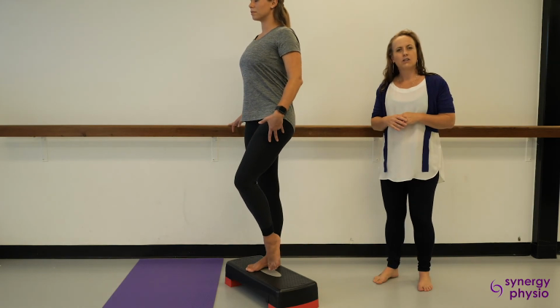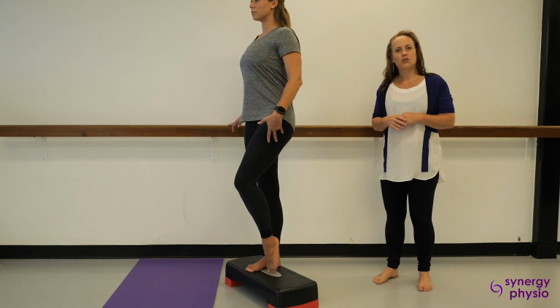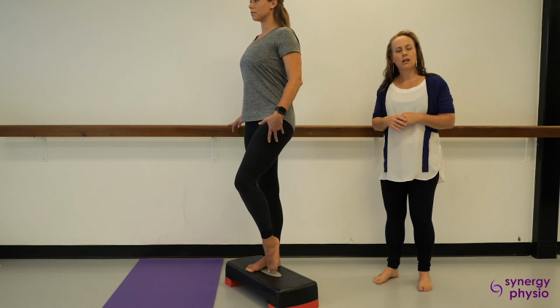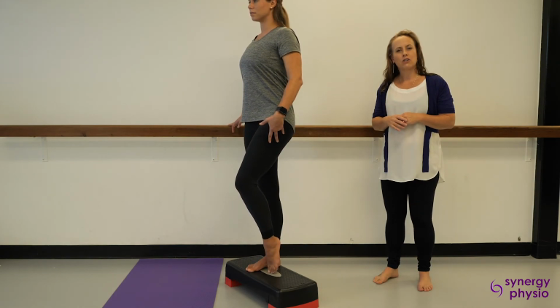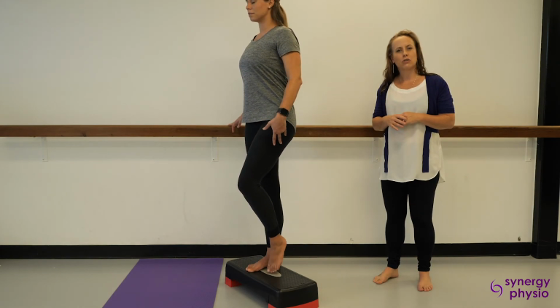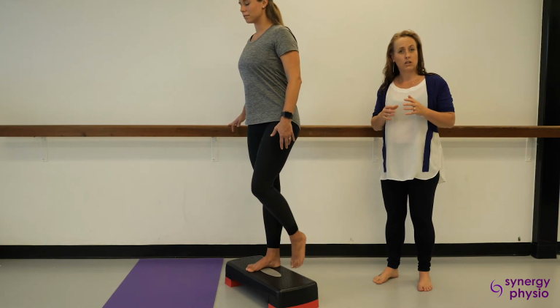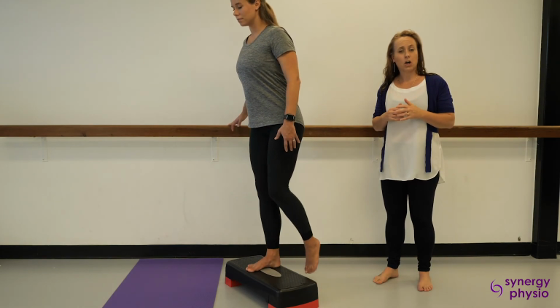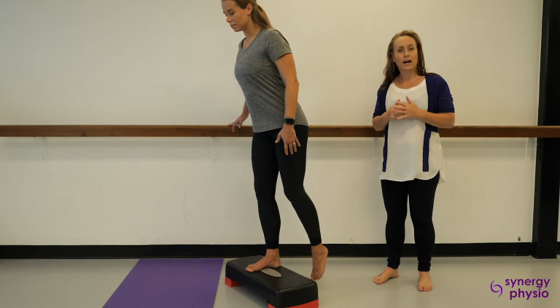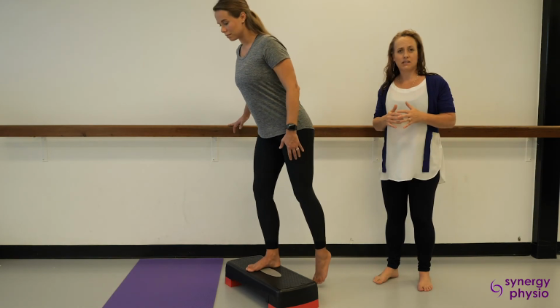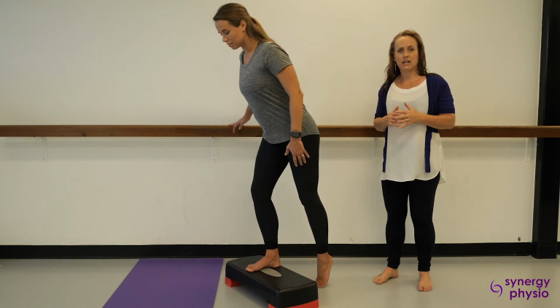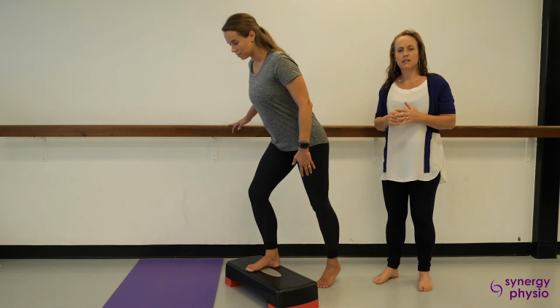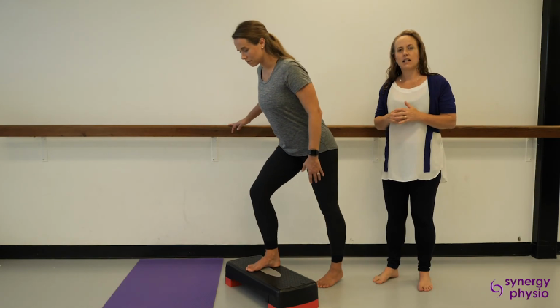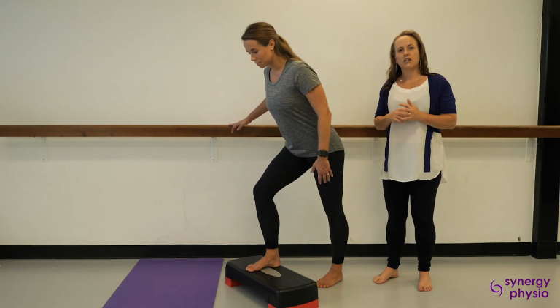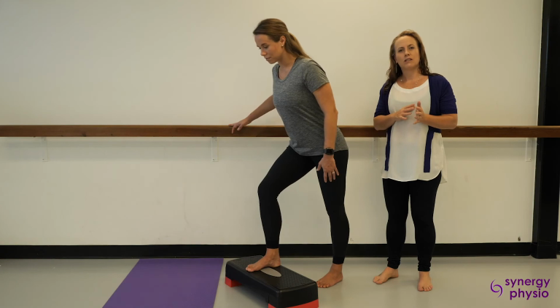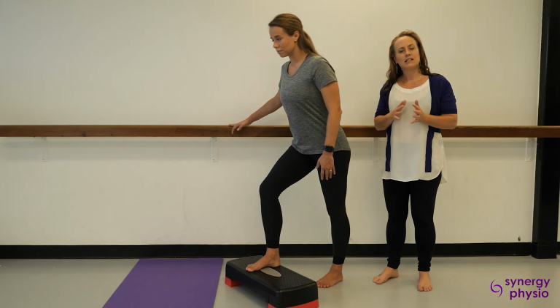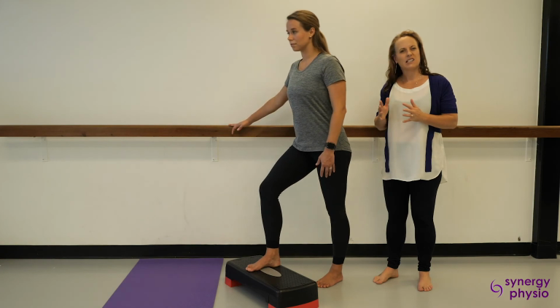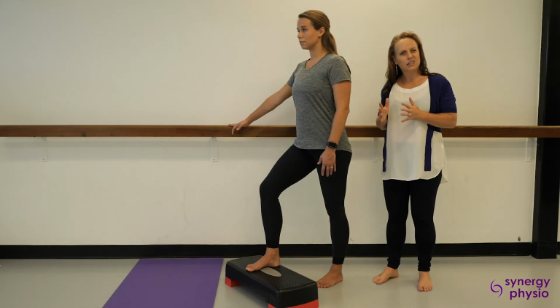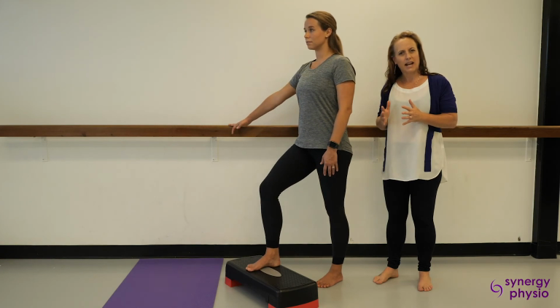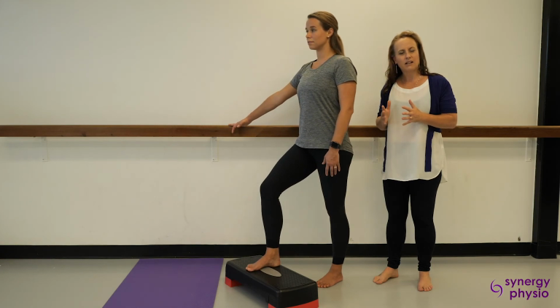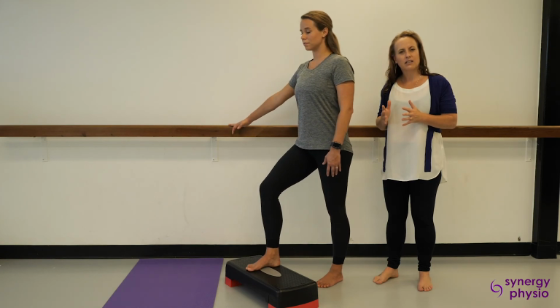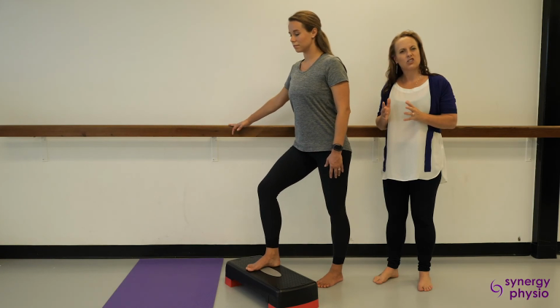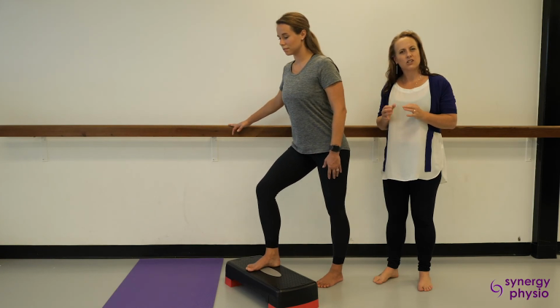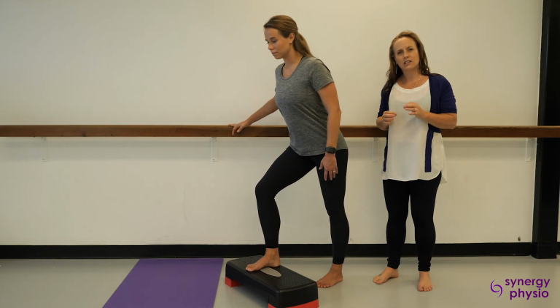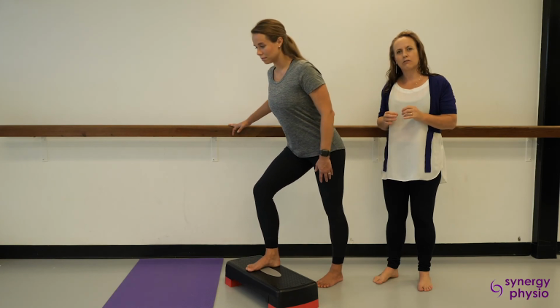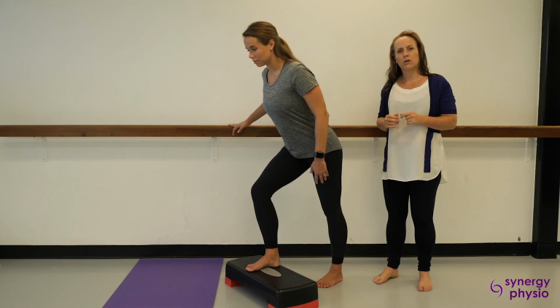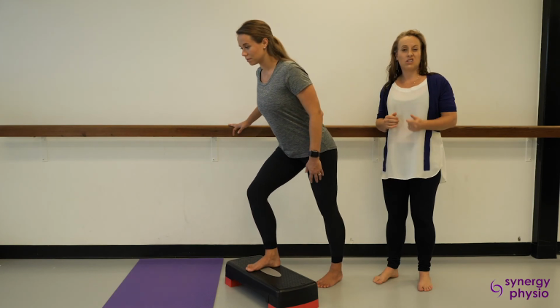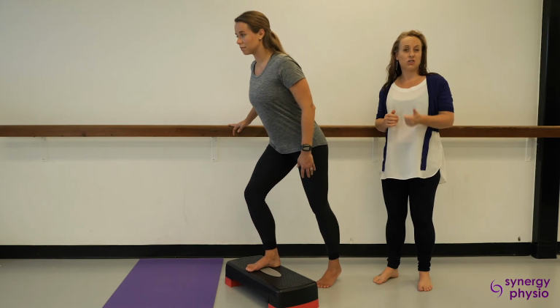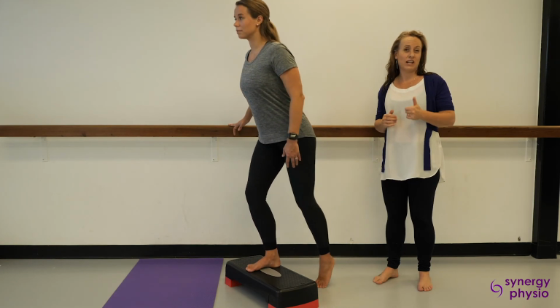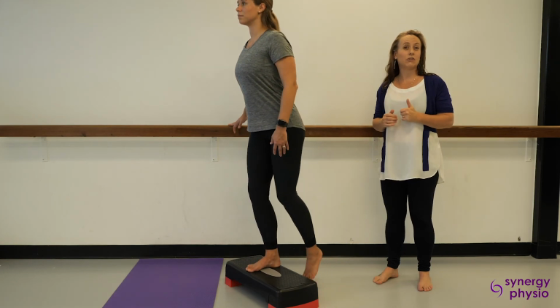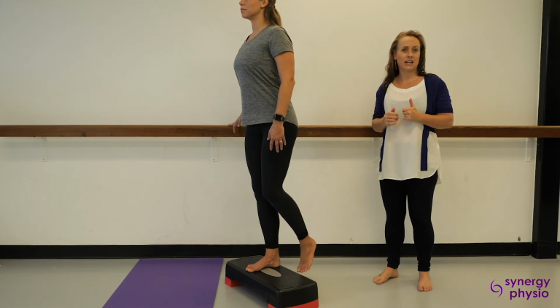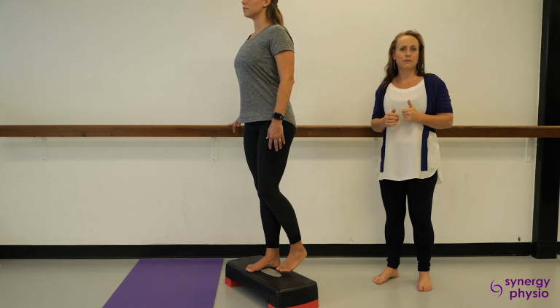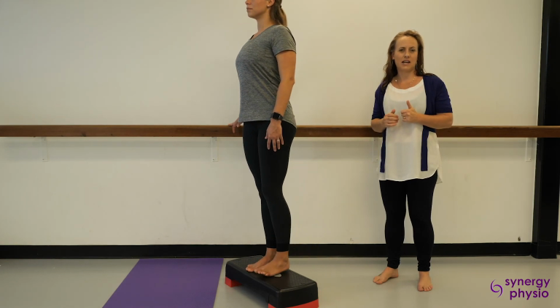So make sure that when you go upstairs your knee stays a little bit out, your chest goes a little forward, and you use your heel to get up the step.